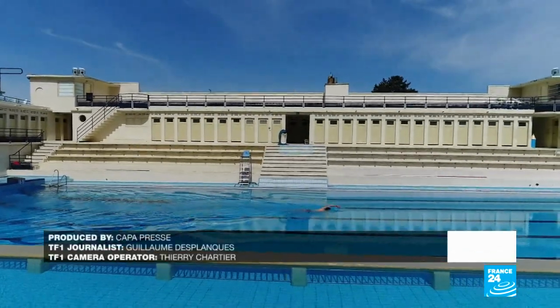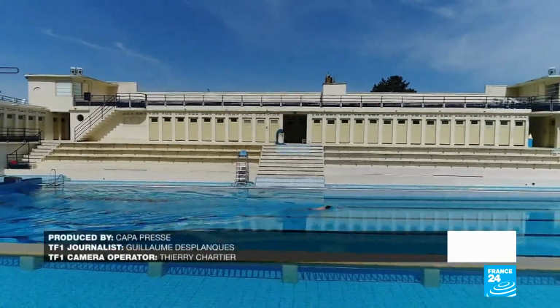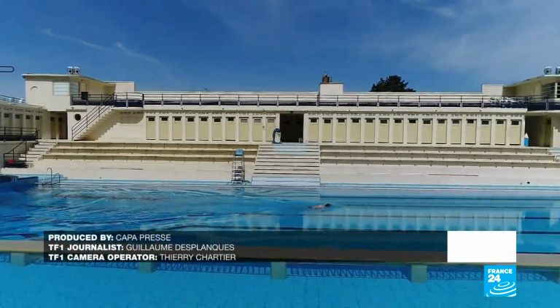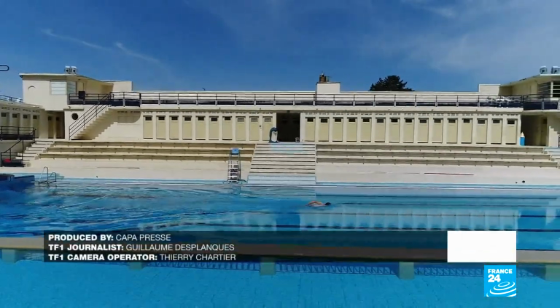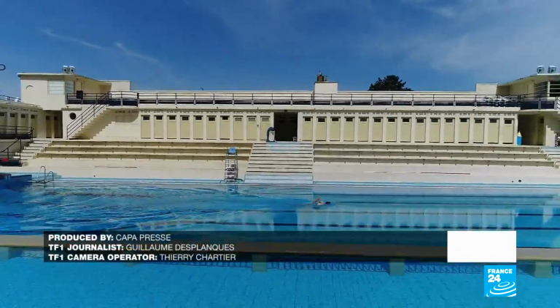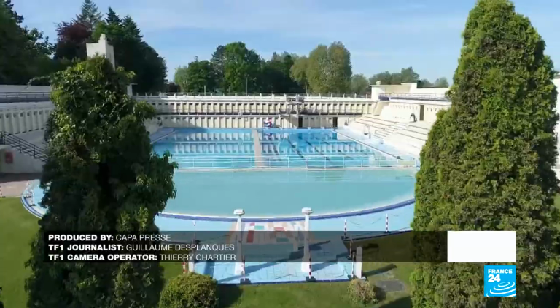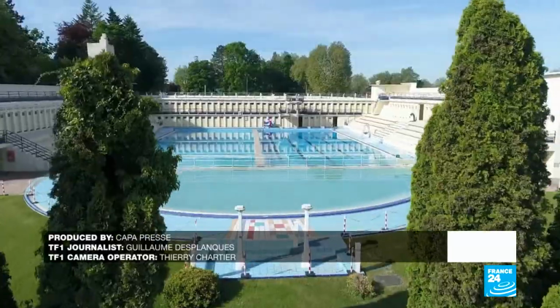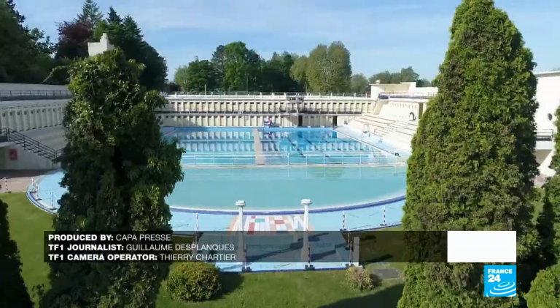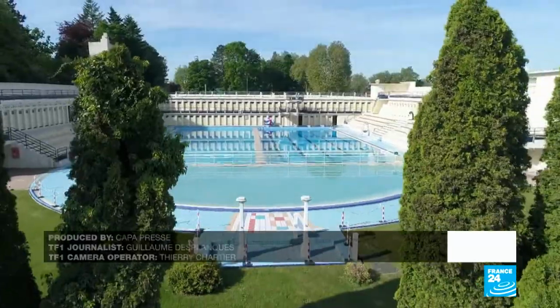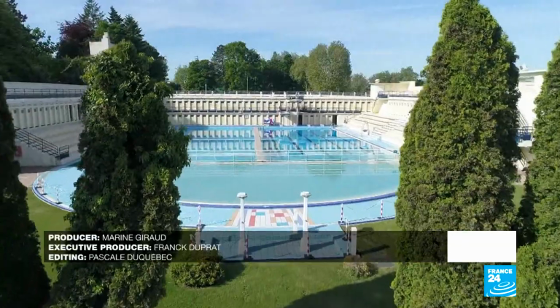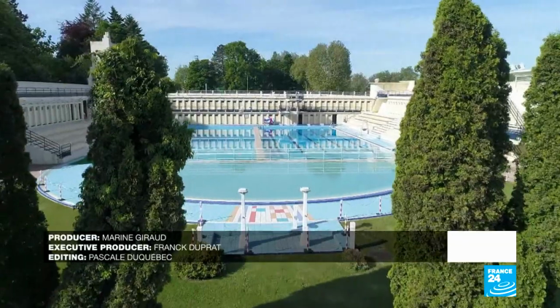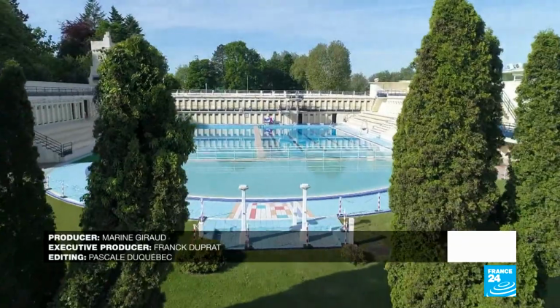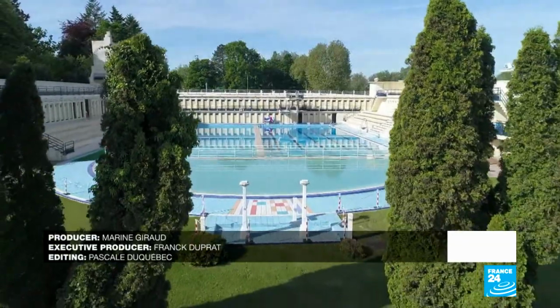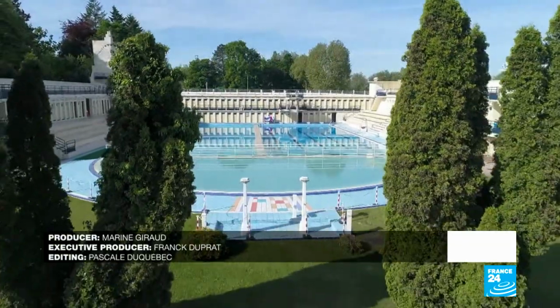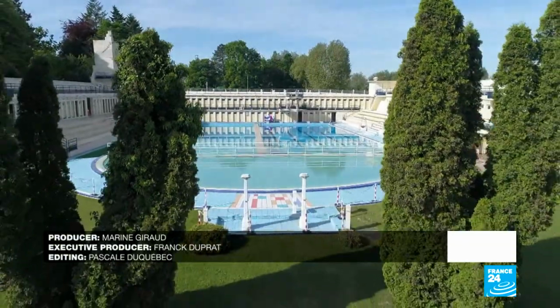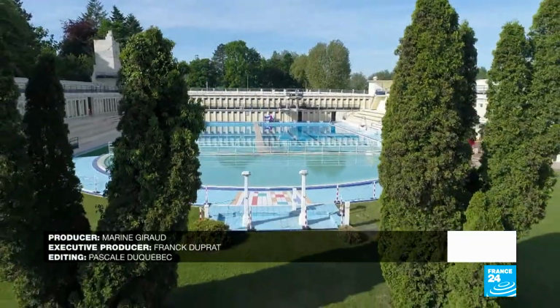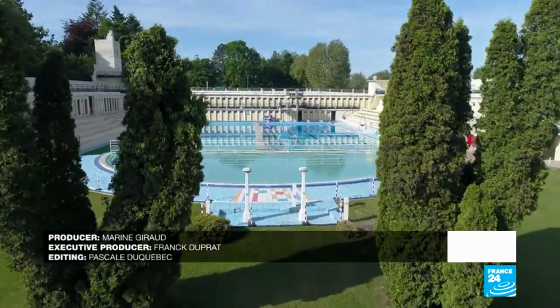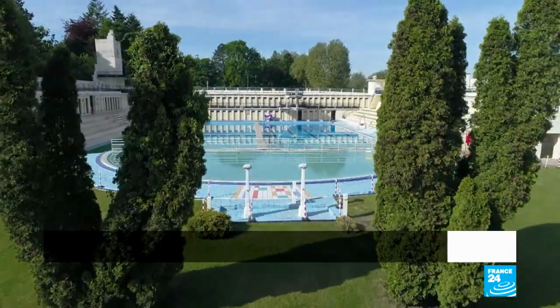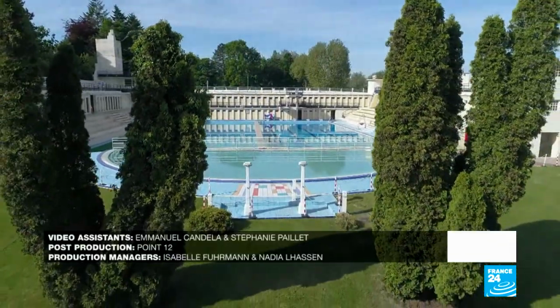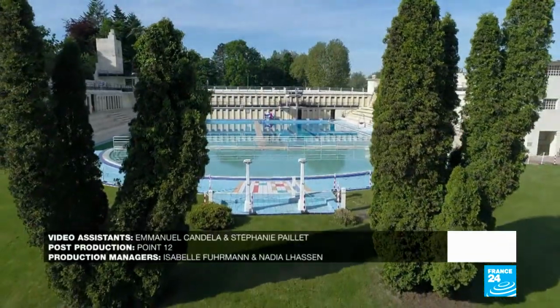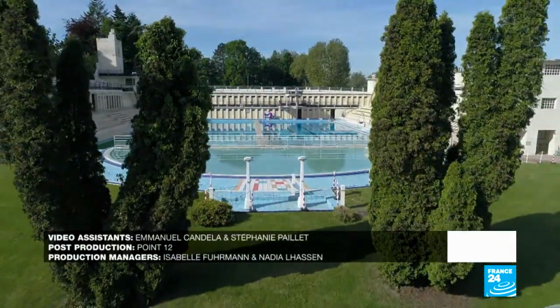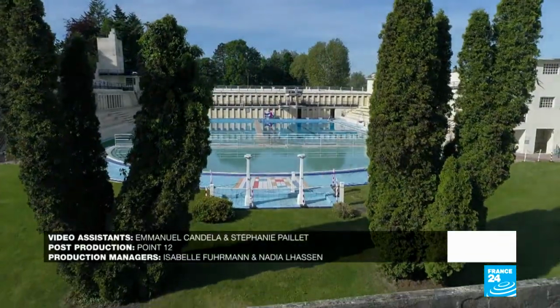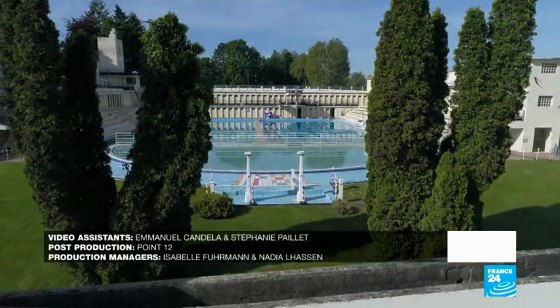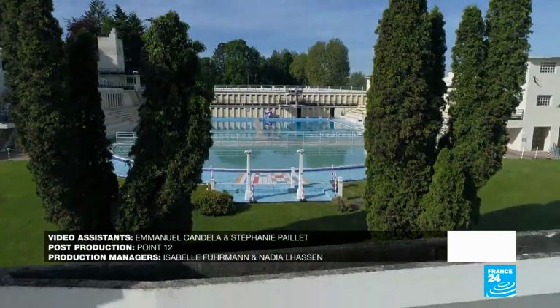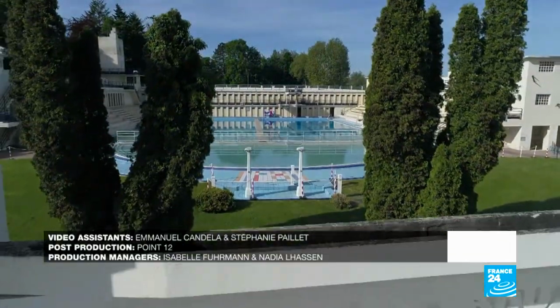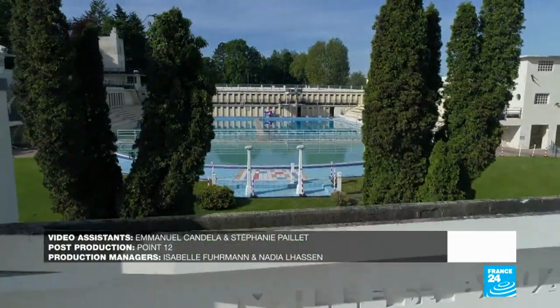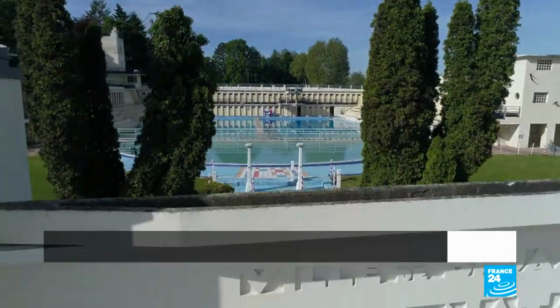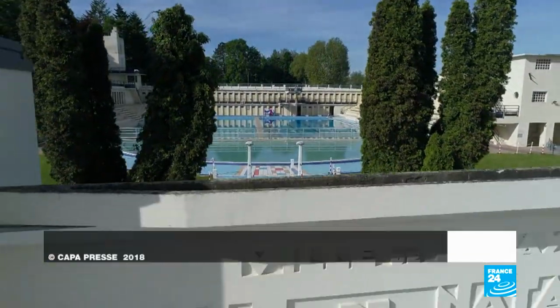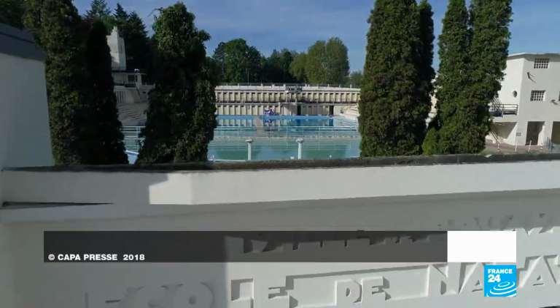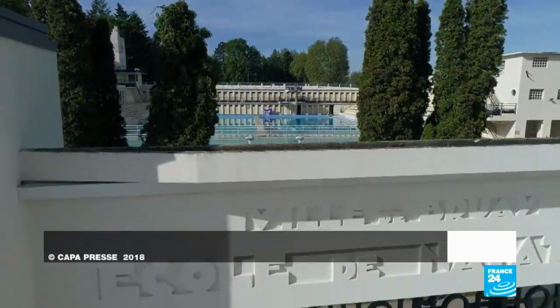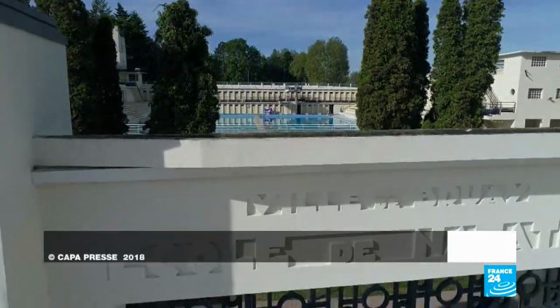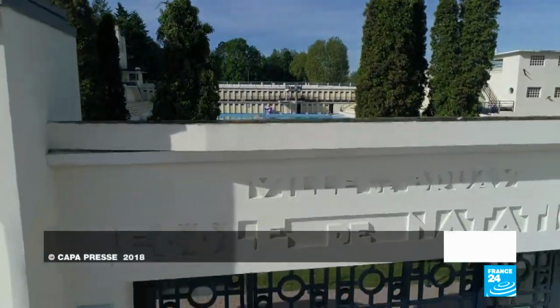Today, it's their descendants who come to enjoy an outdoor dip as soon as the sun appears.